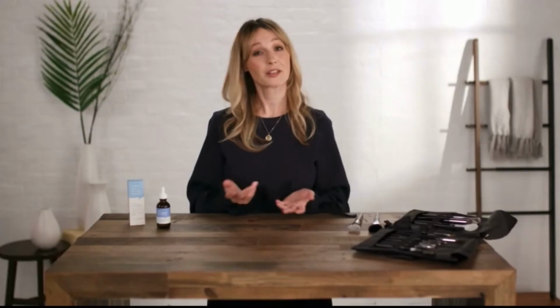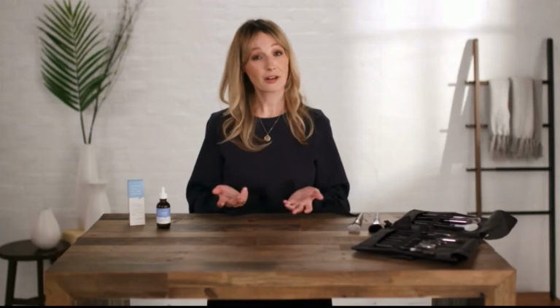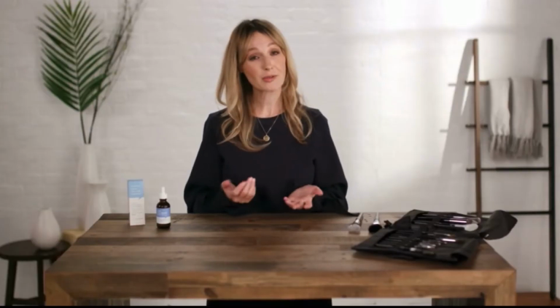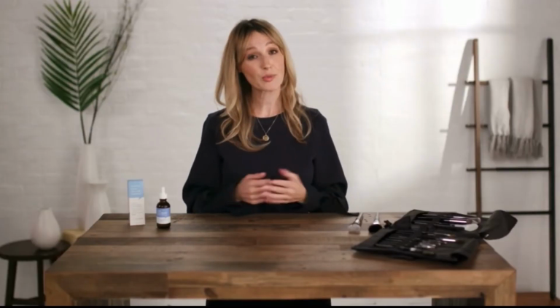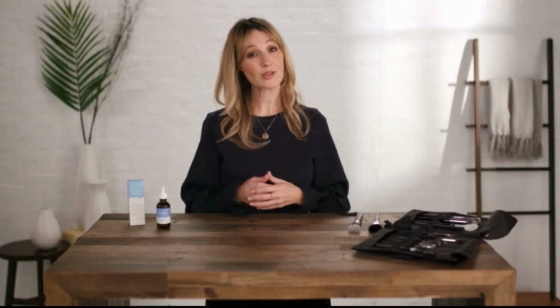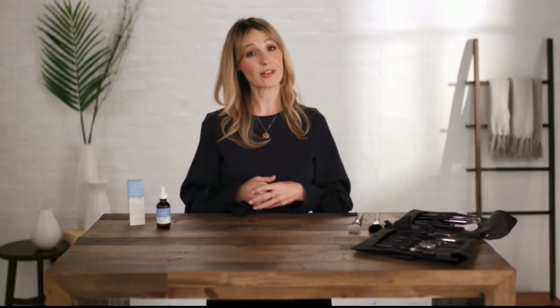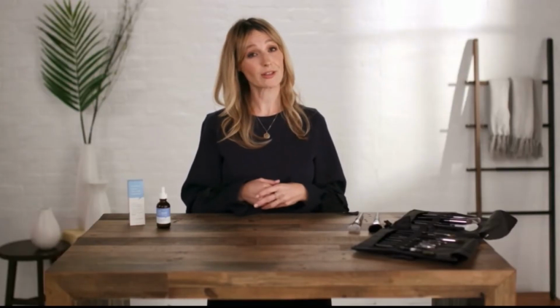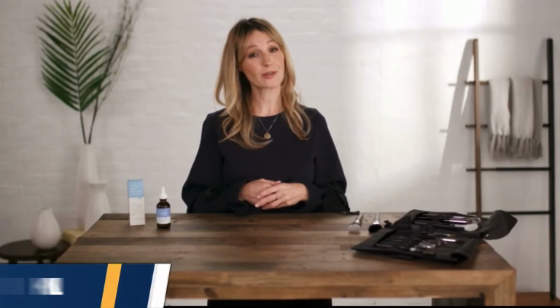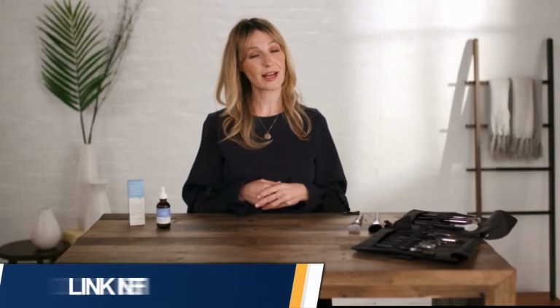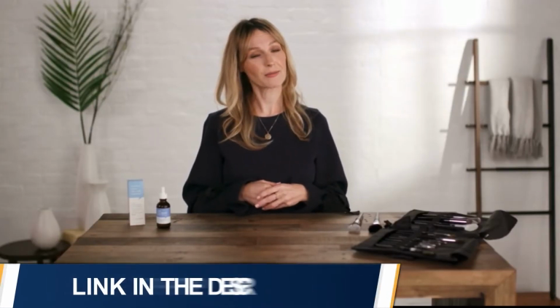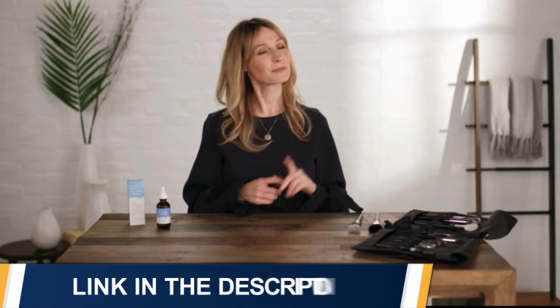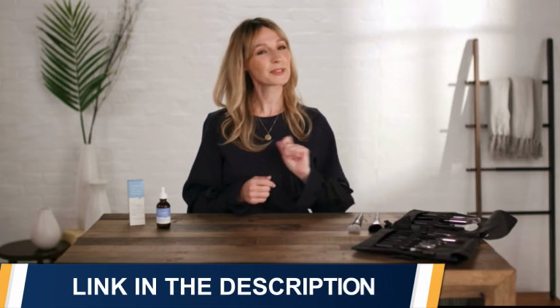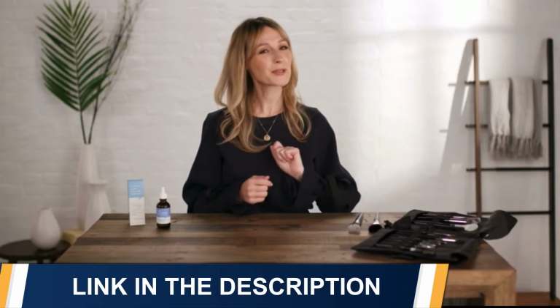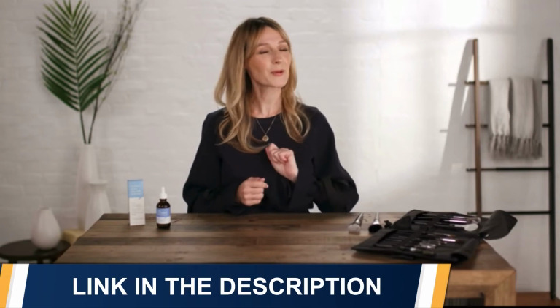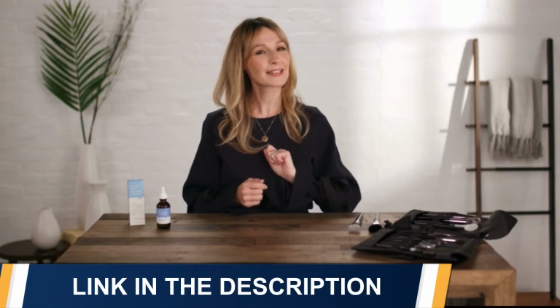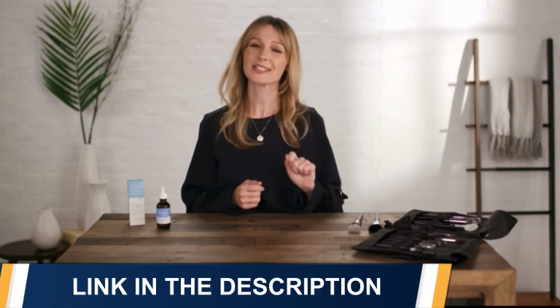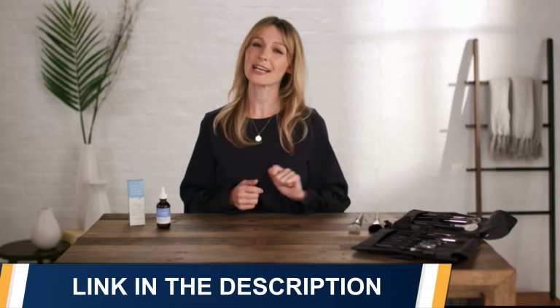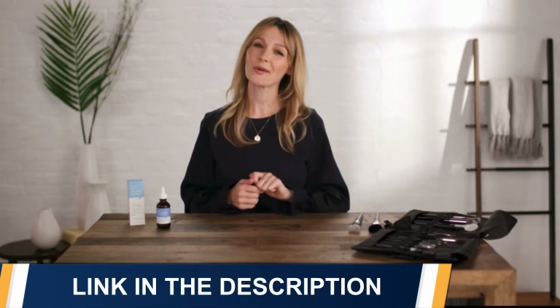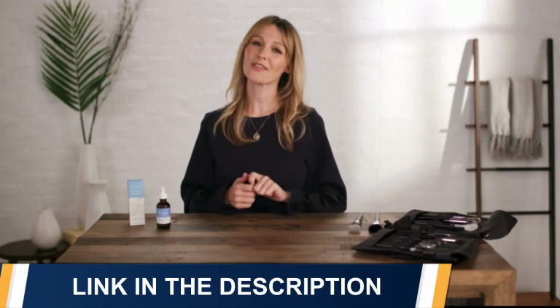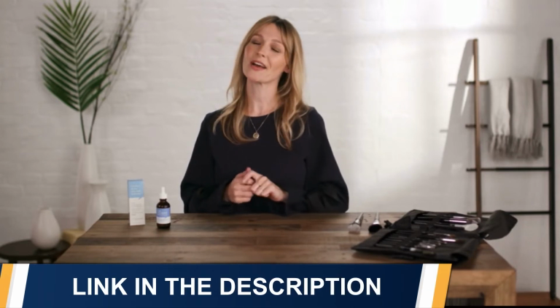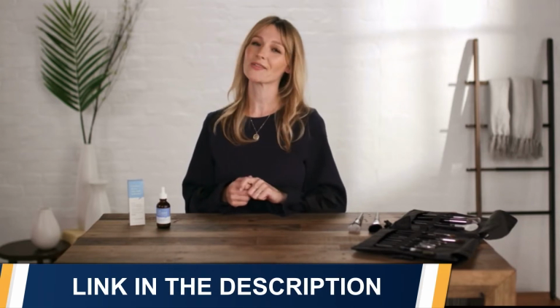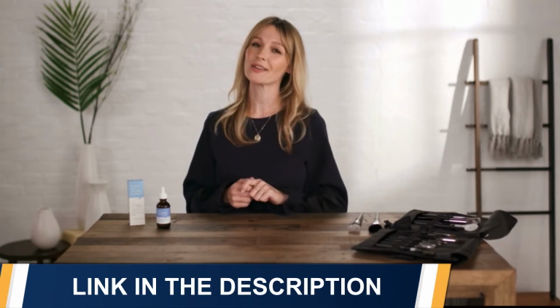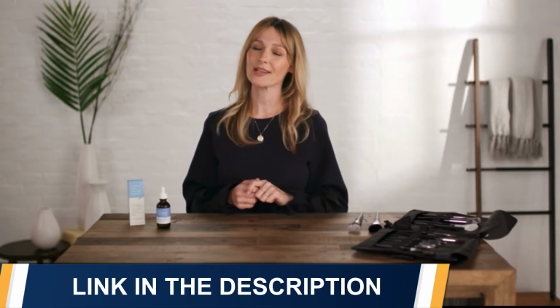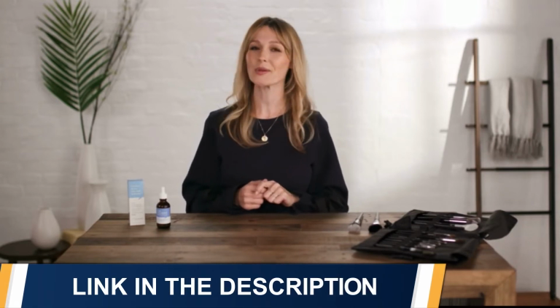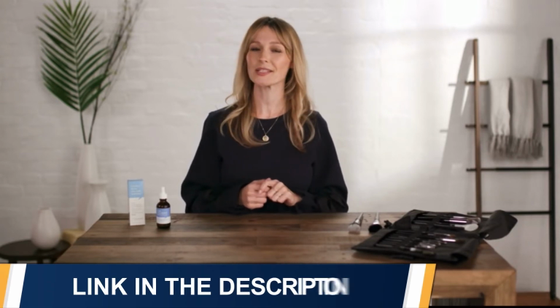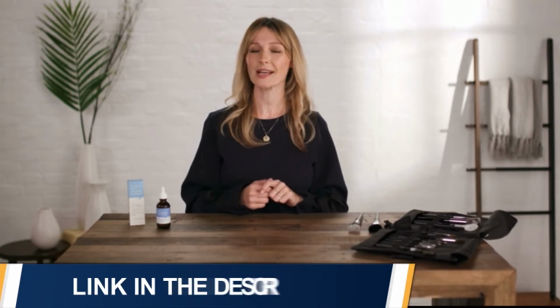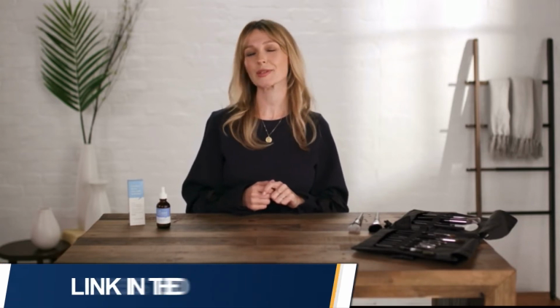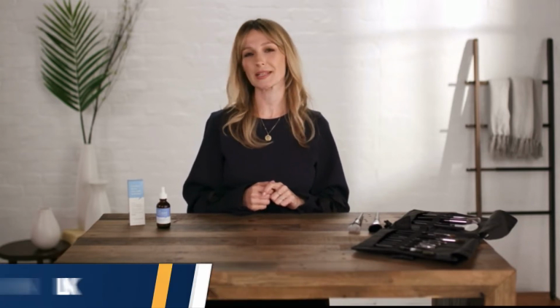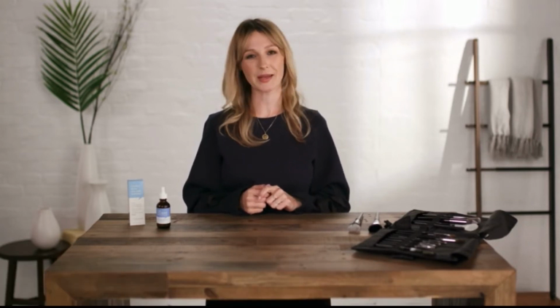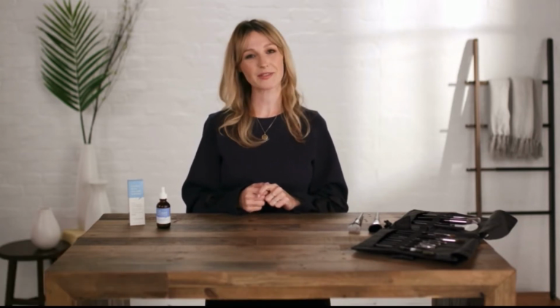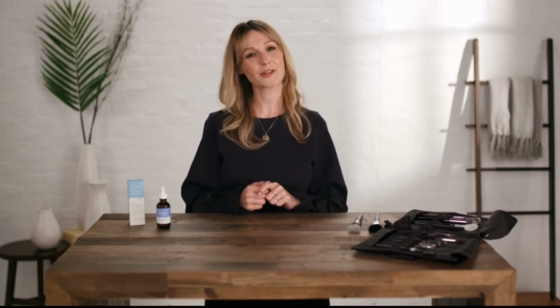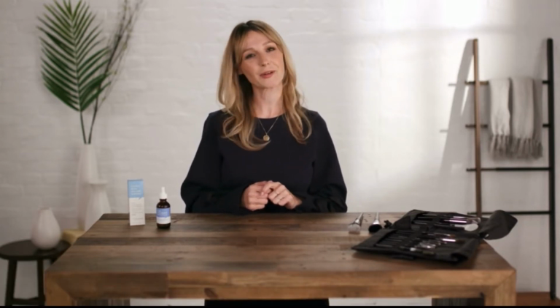Not sure which moisturizer to choose now? Don't worry. Check out one of our other videos to help you decide which one is best for you.